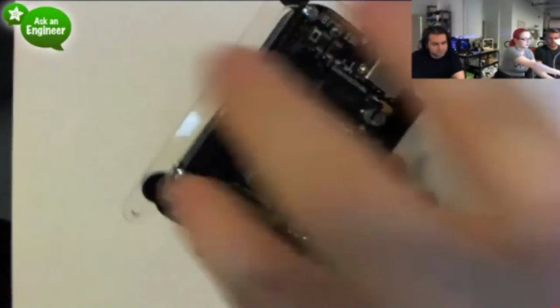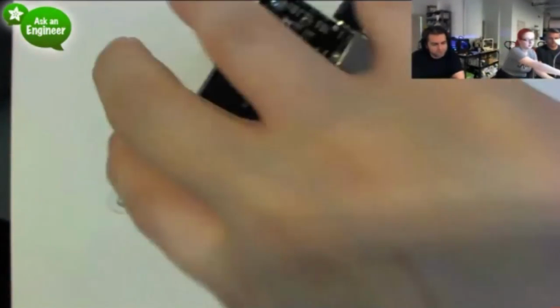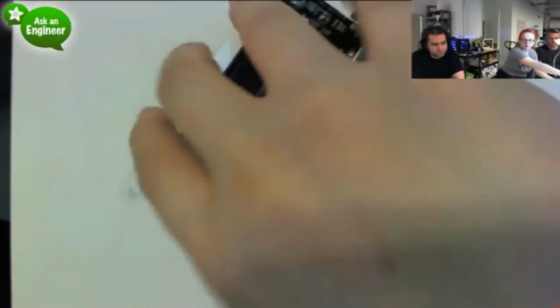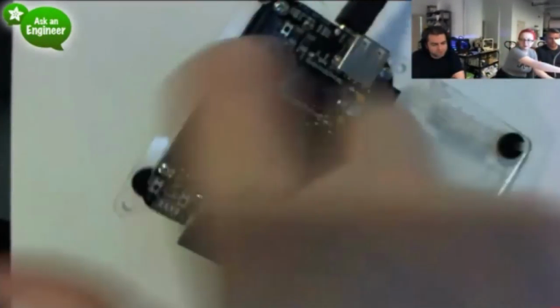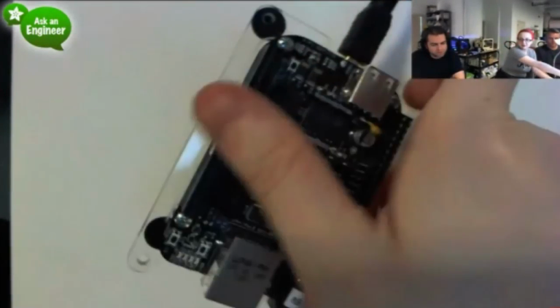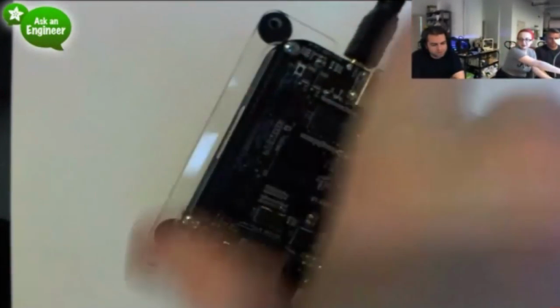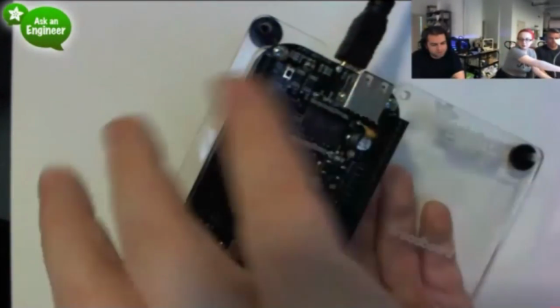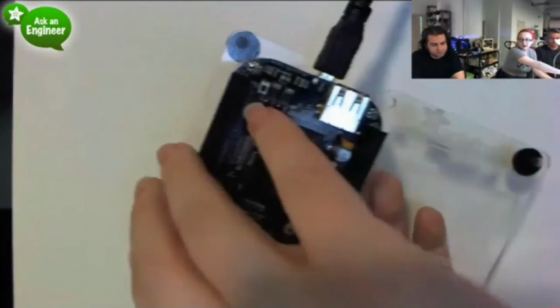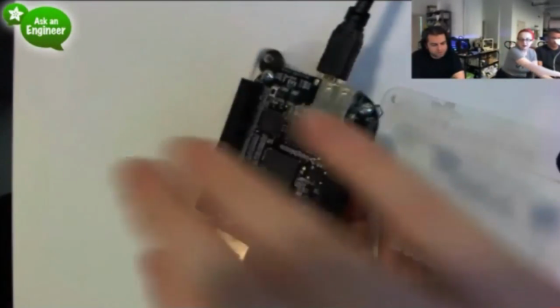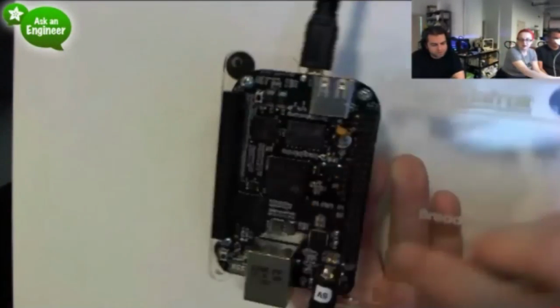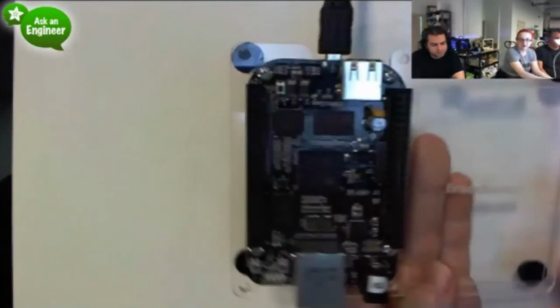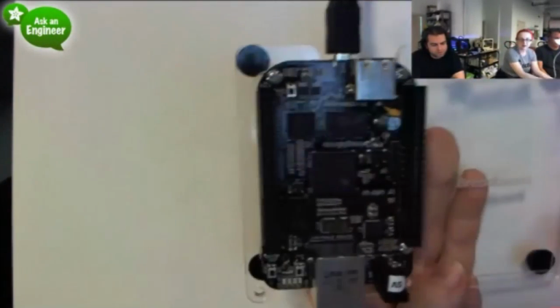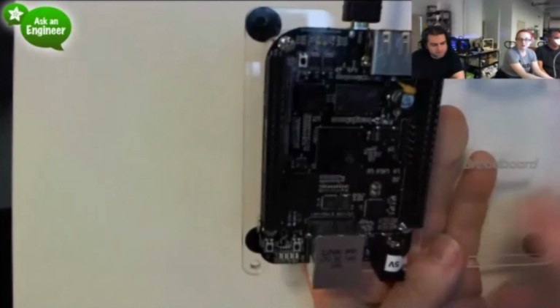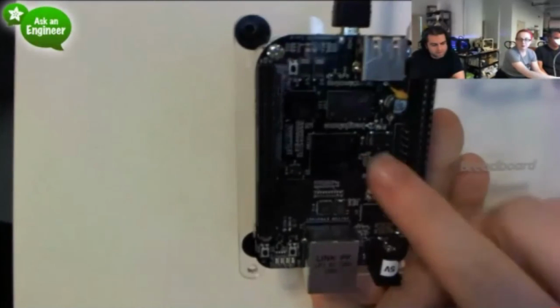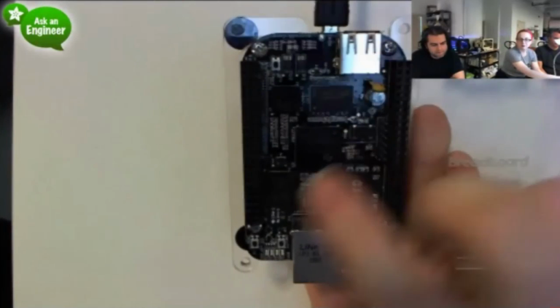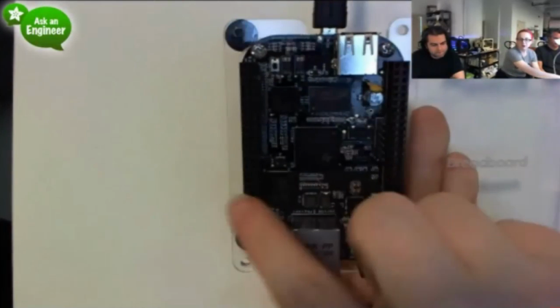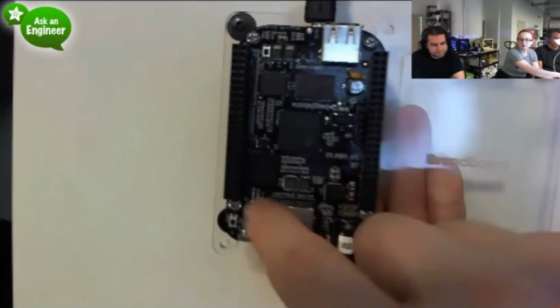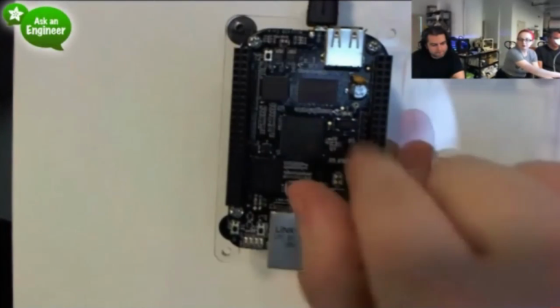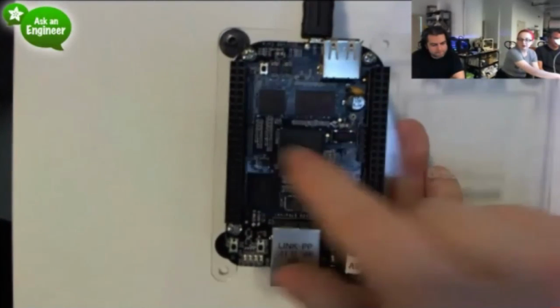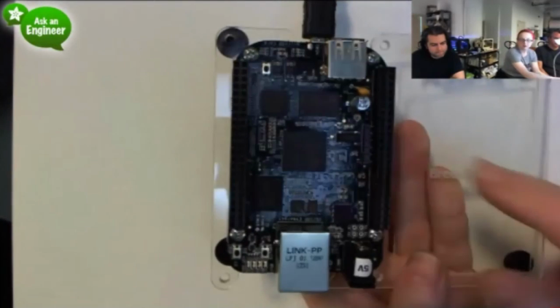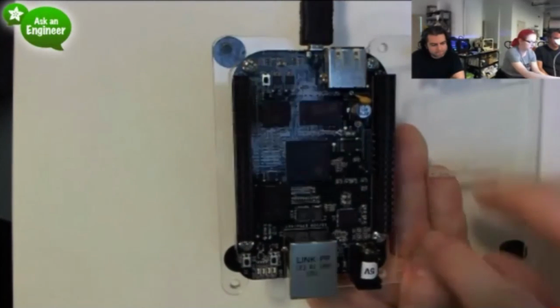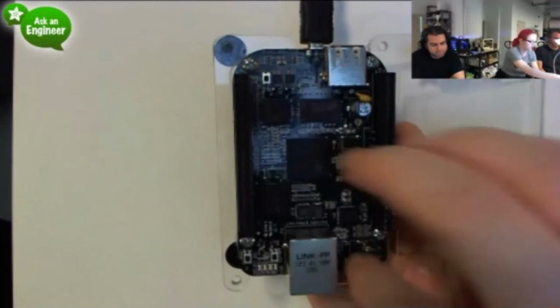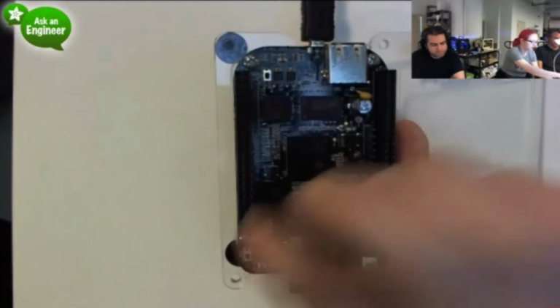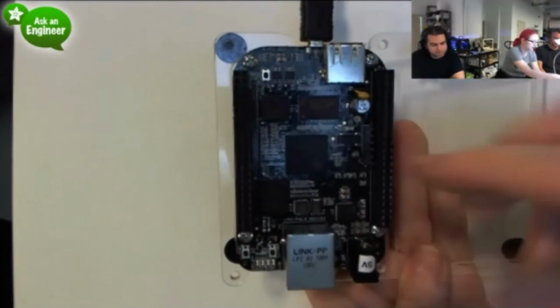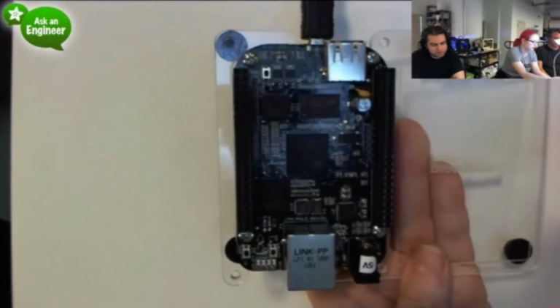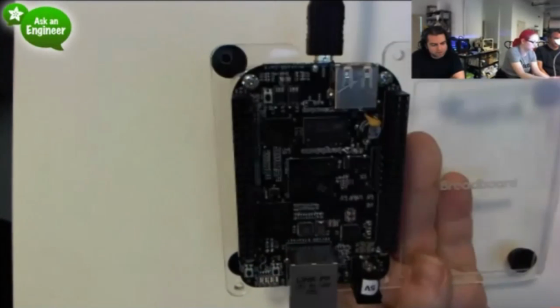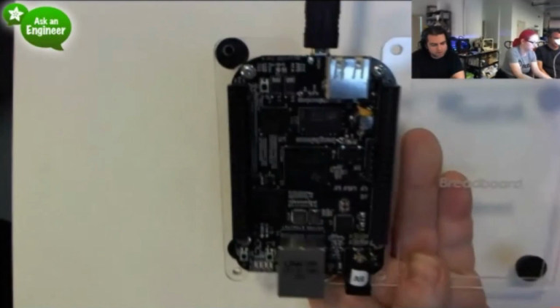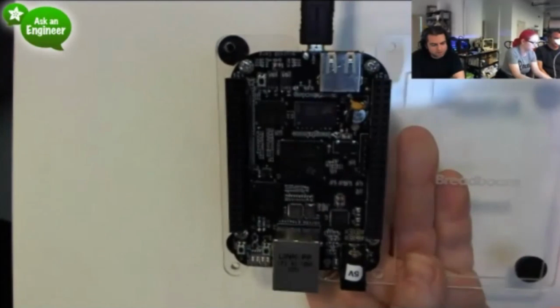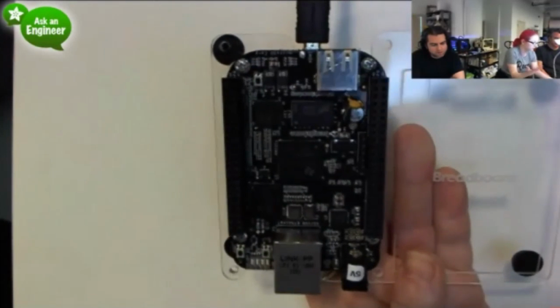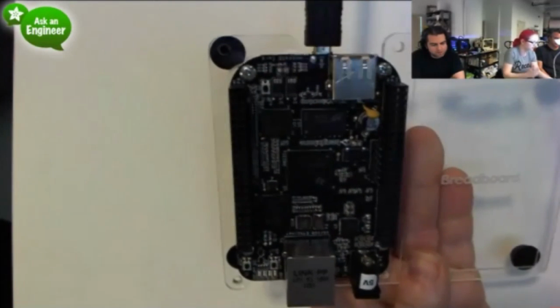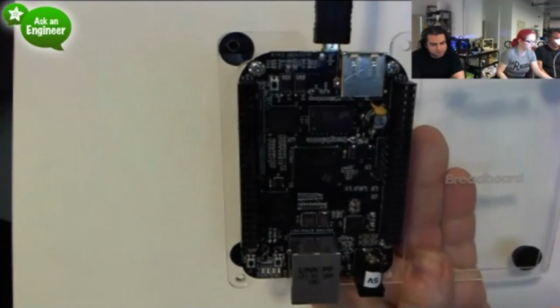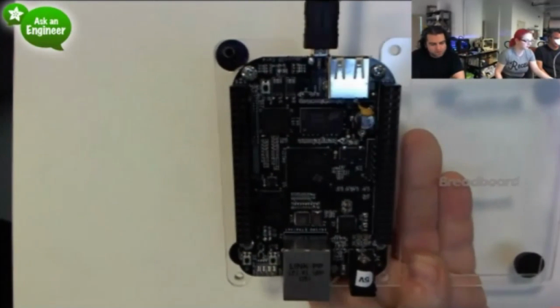You can flip this either way. I have it this way, but if you want, you can reverse it 180 degrees and the mounting holes all work just fine.